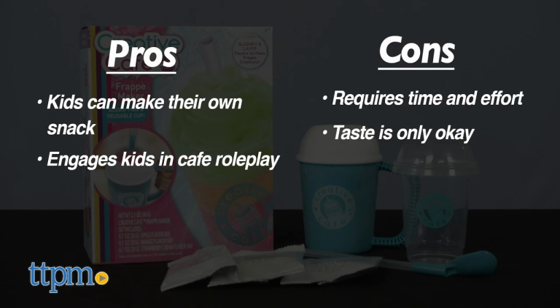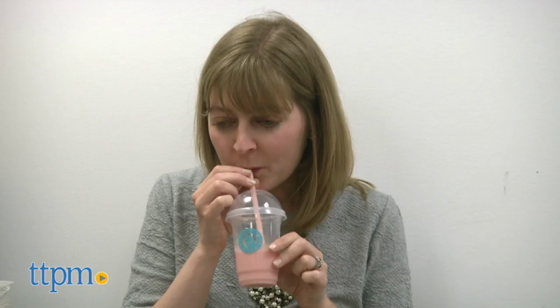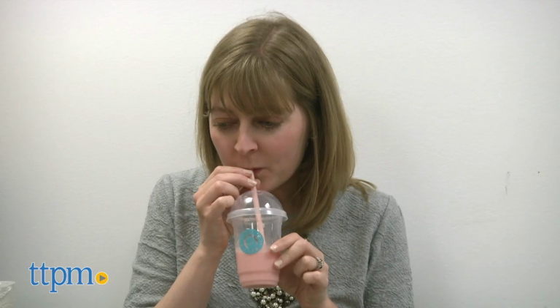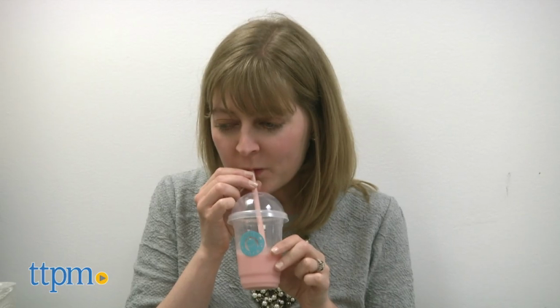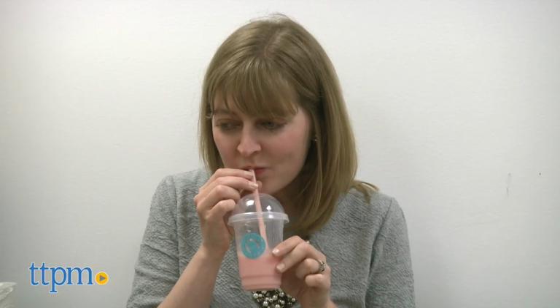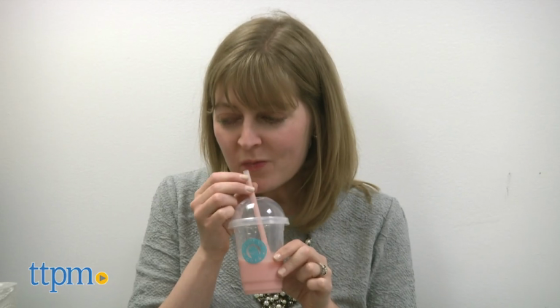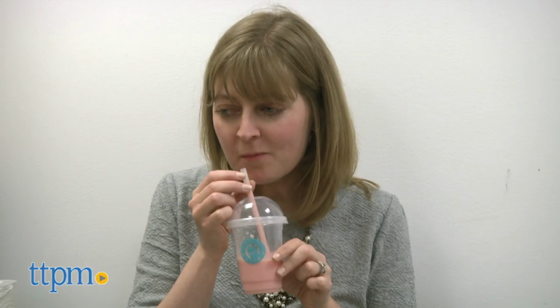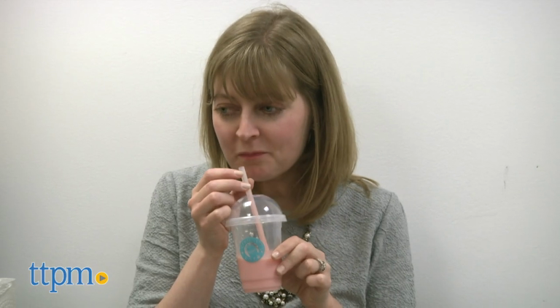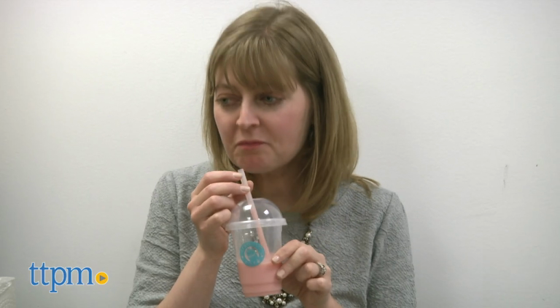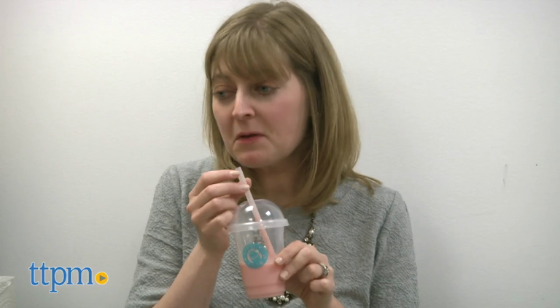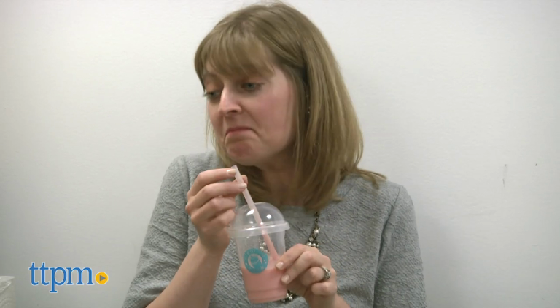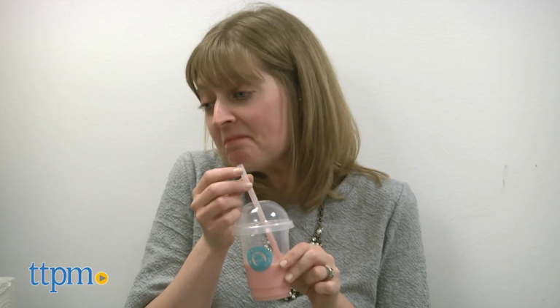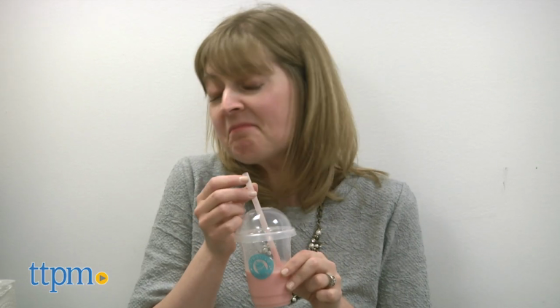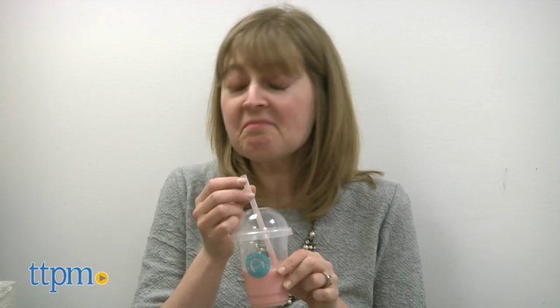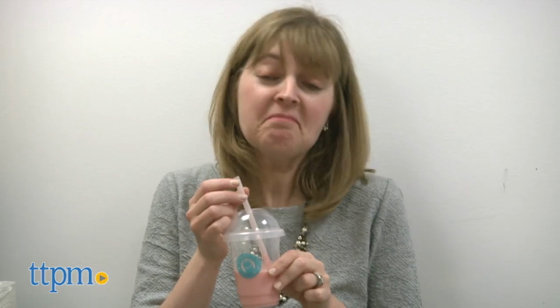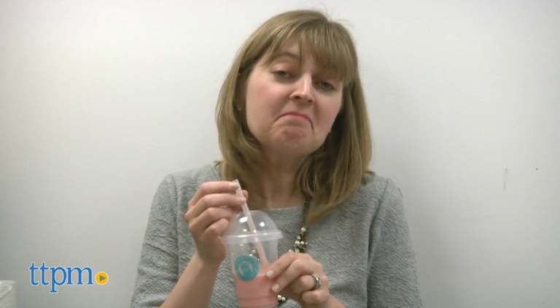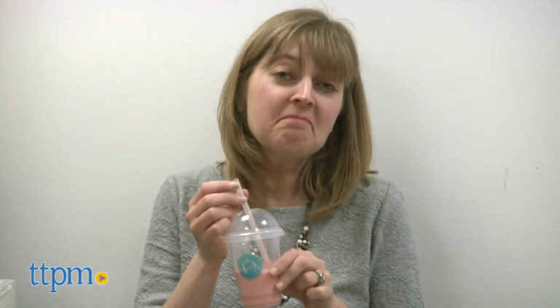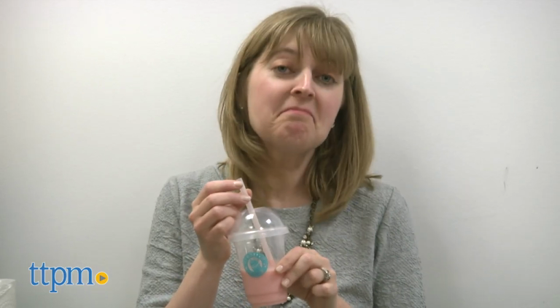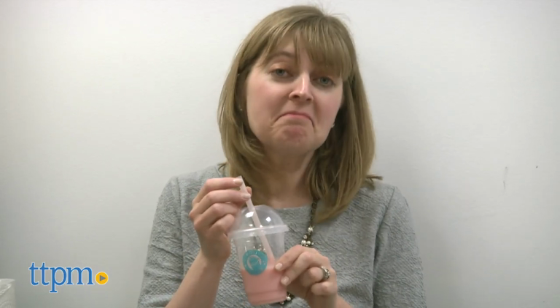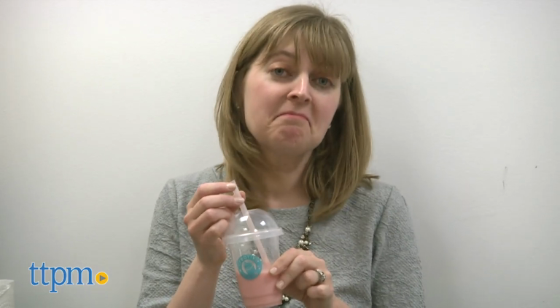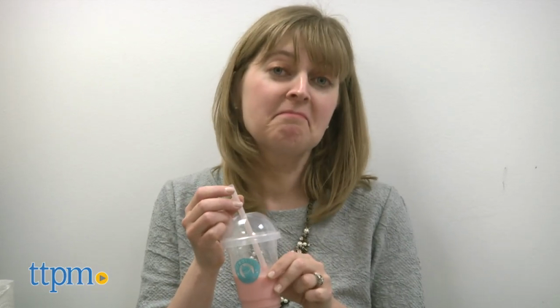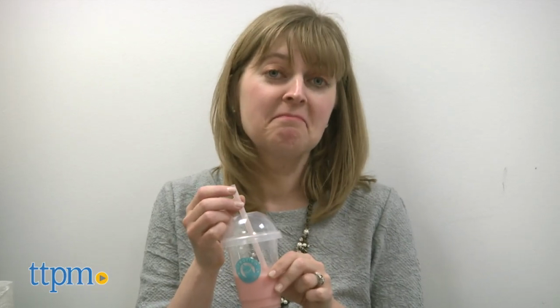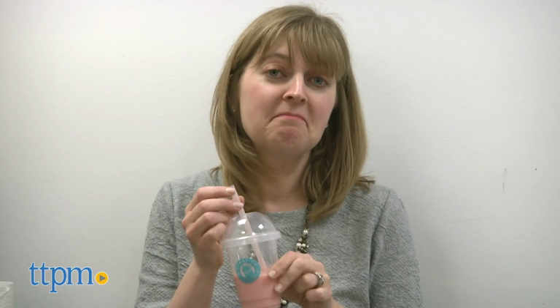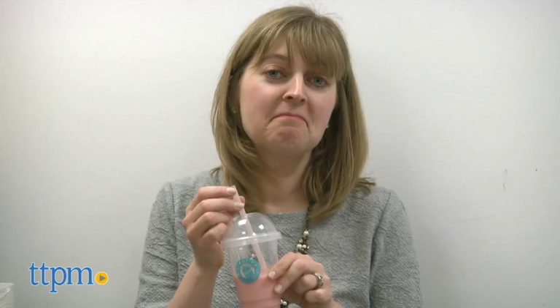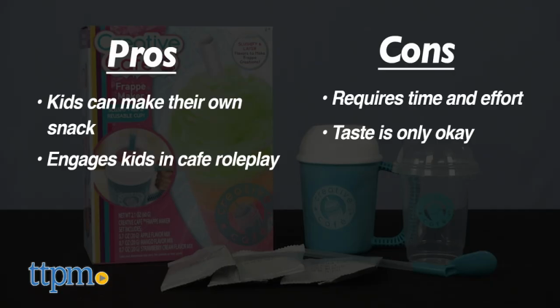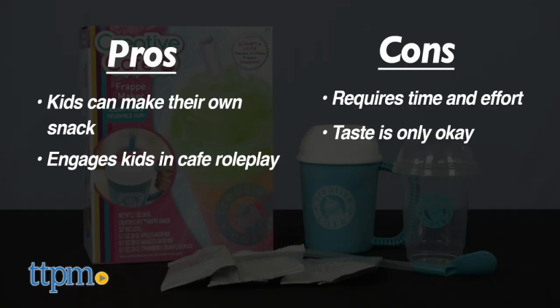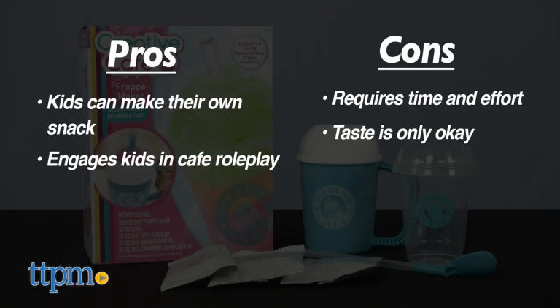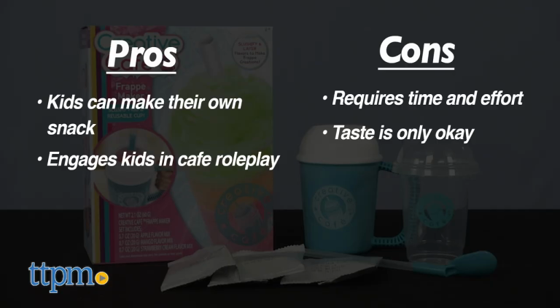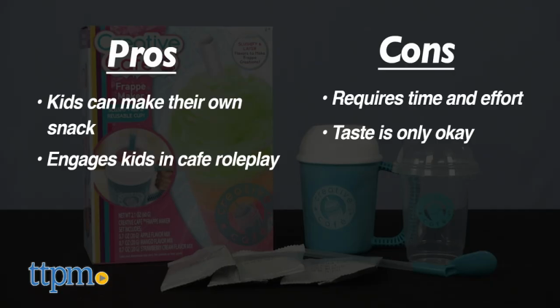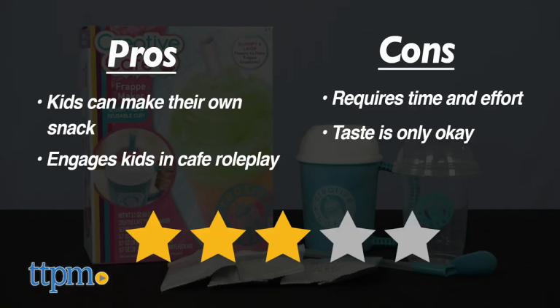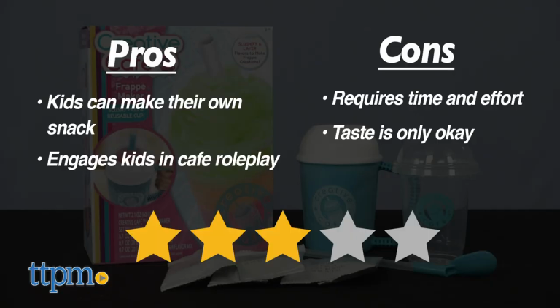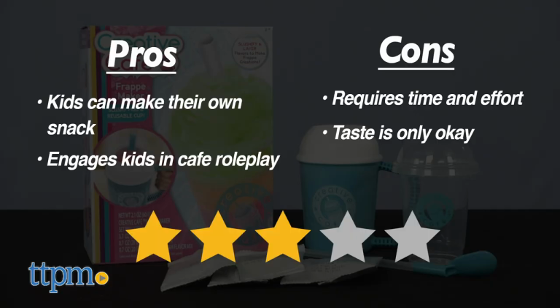I think strawberry will be the favorite. I'm not big on mango and I didn't like the green apple. I give this three stars.